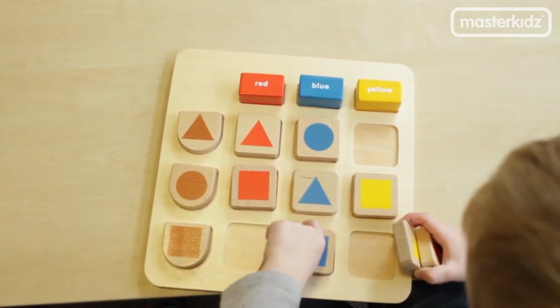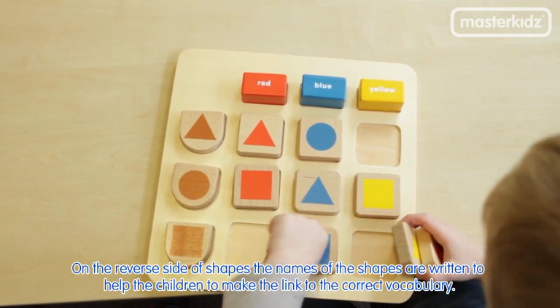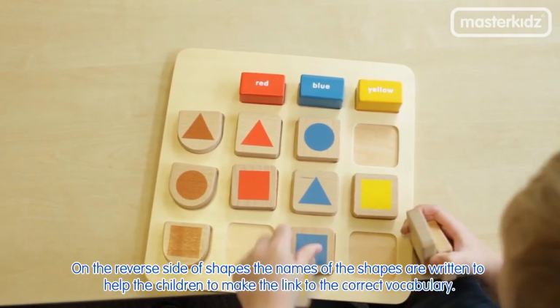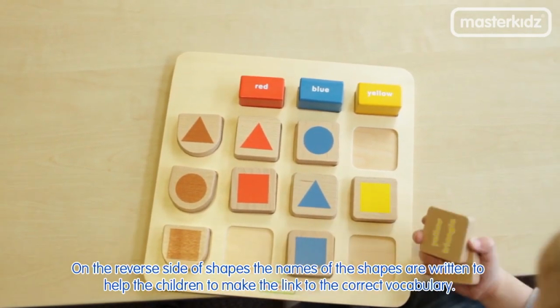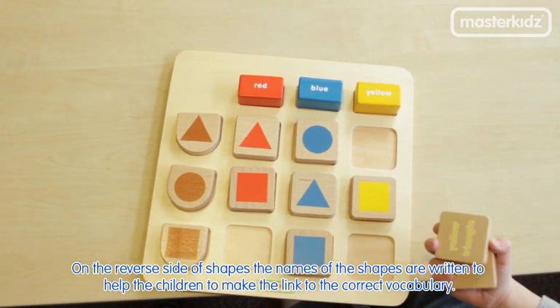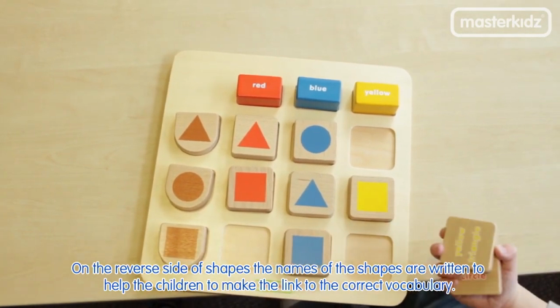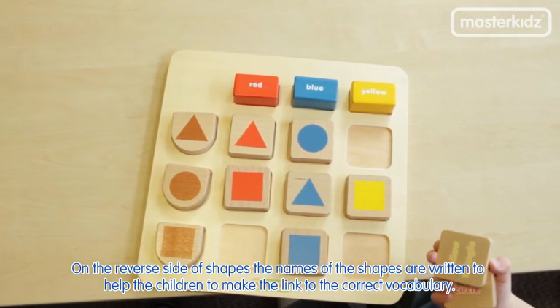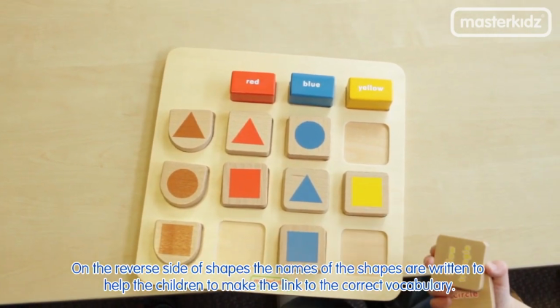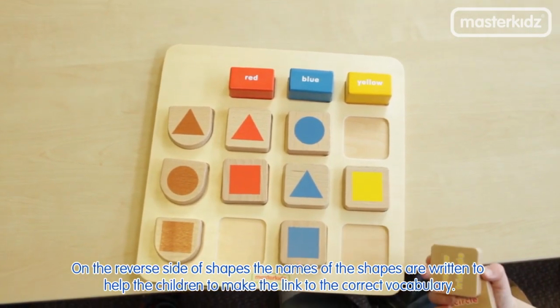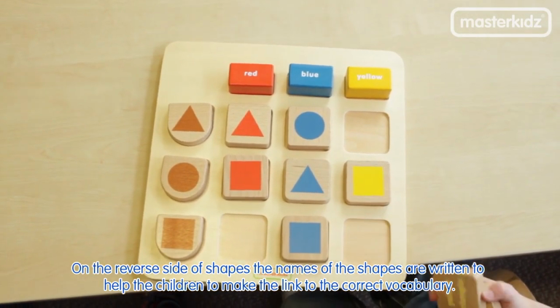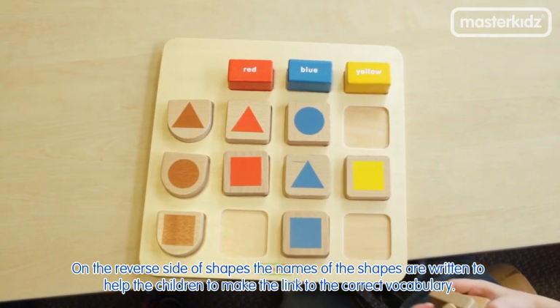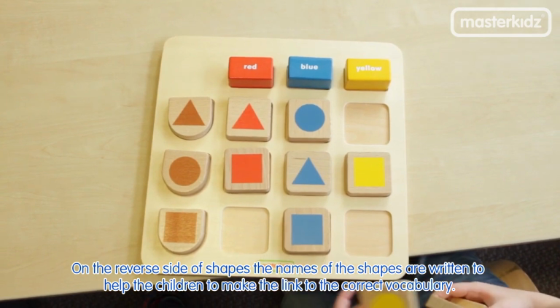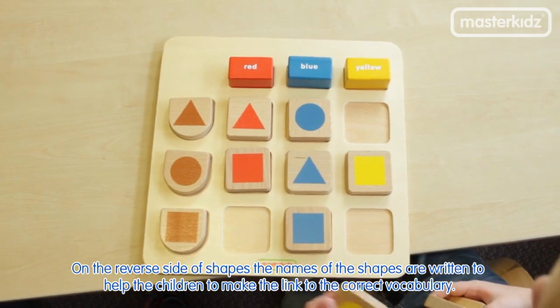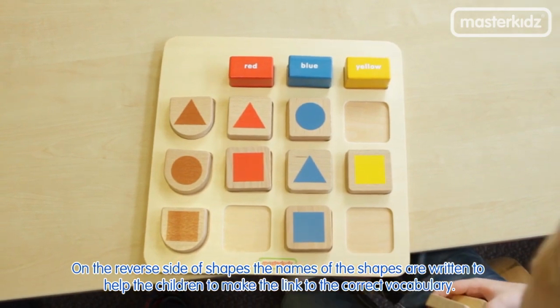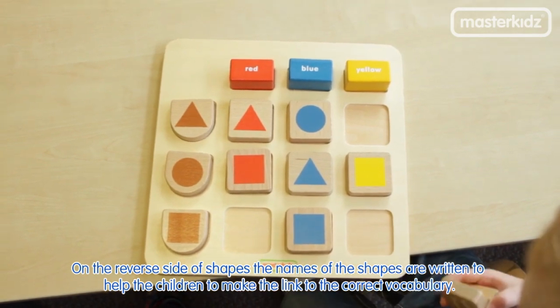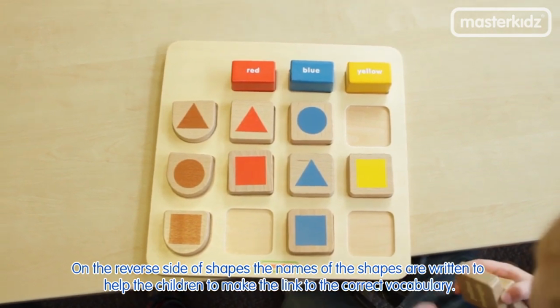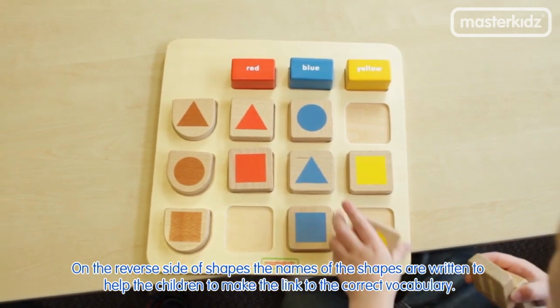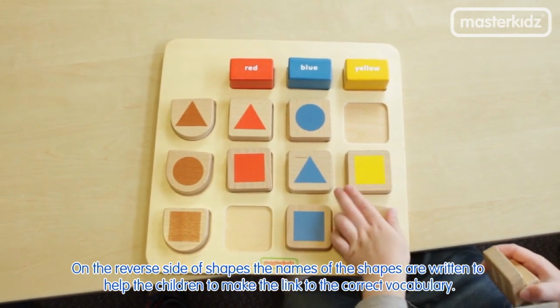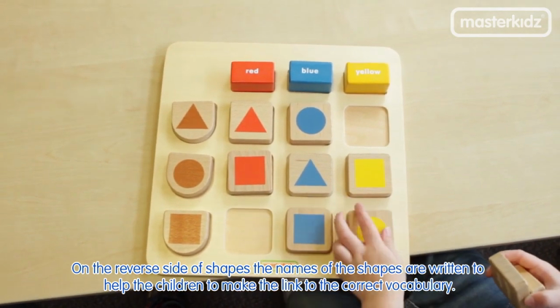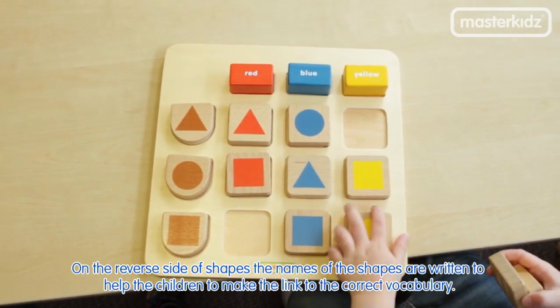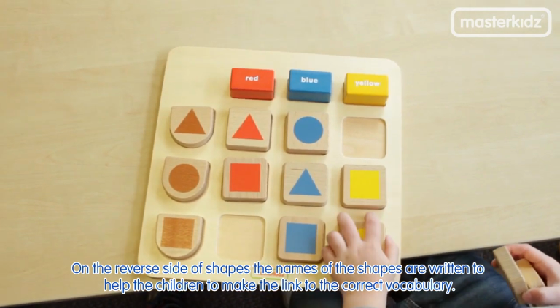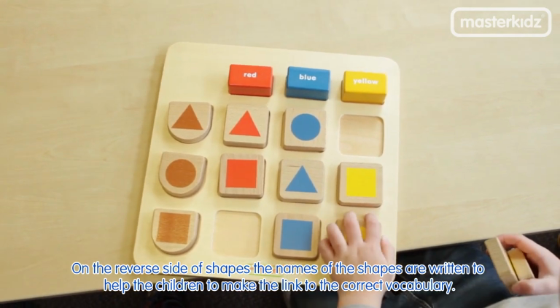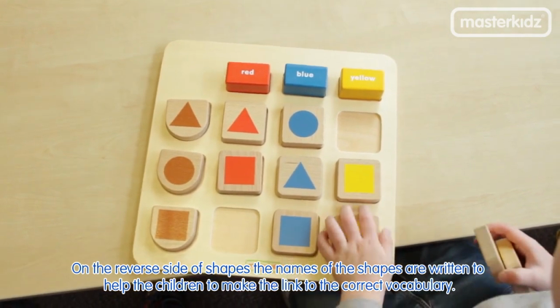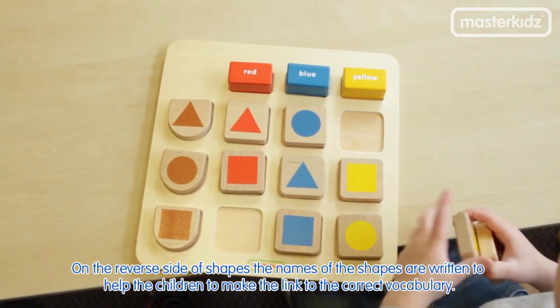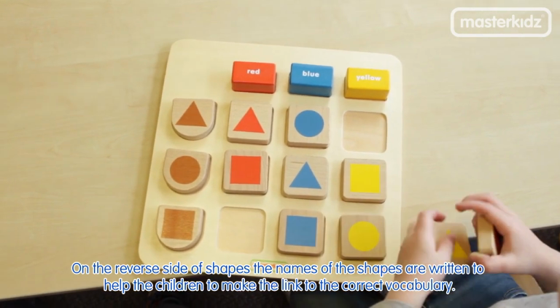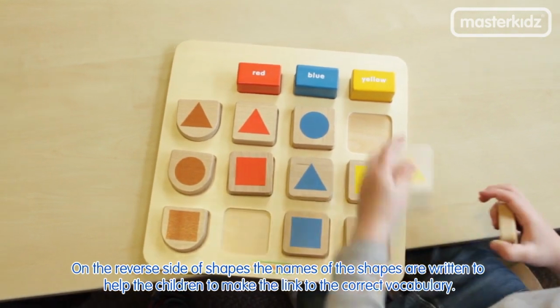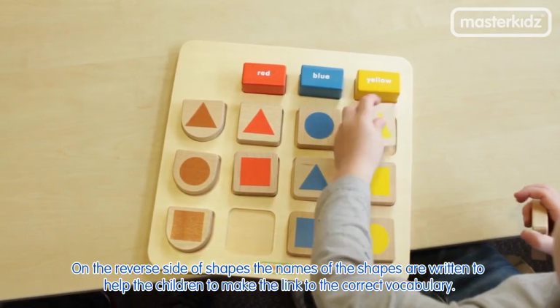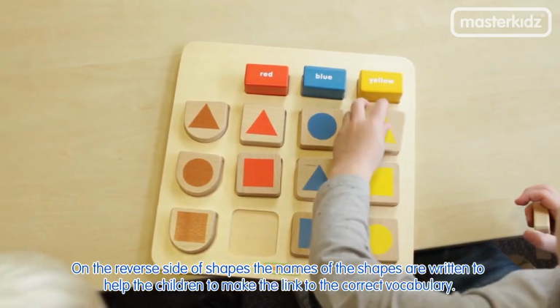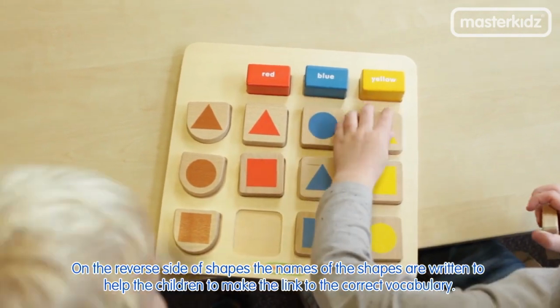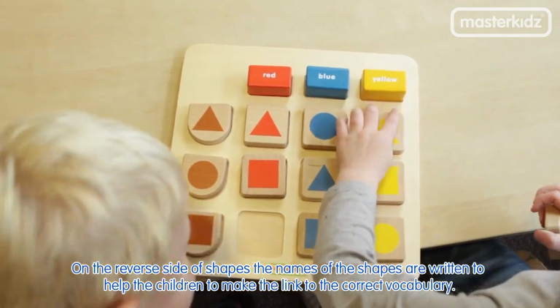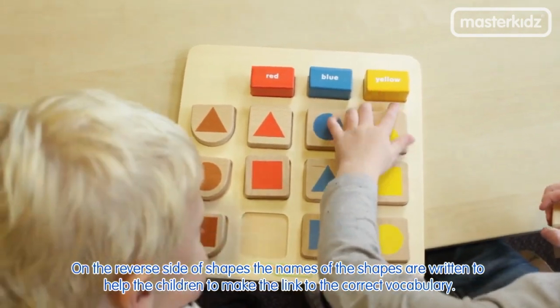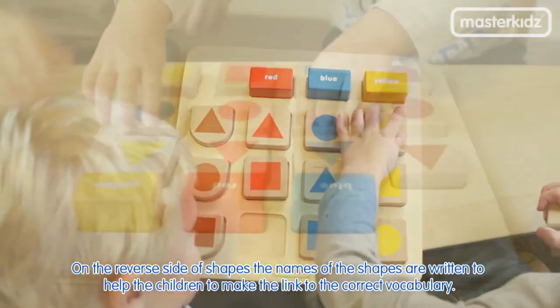On the reverse side of shapes, the names of the shapes are written to help the children to make the link to the correct vocabulary.